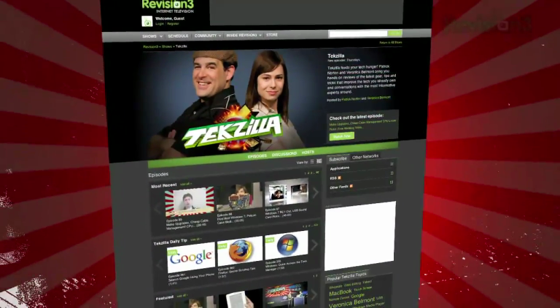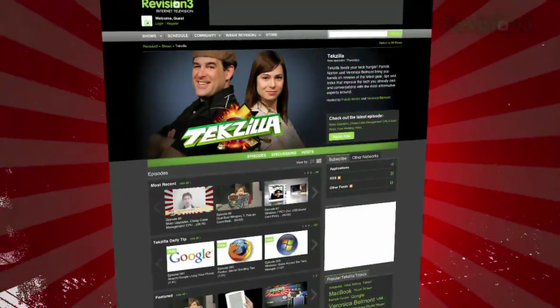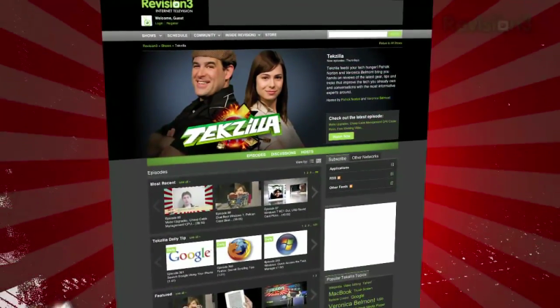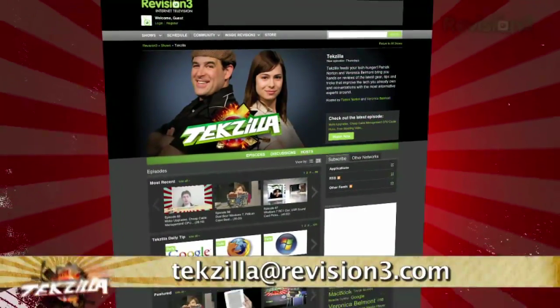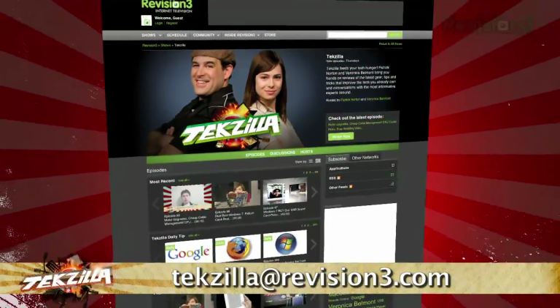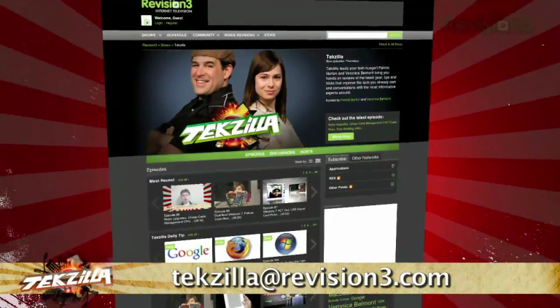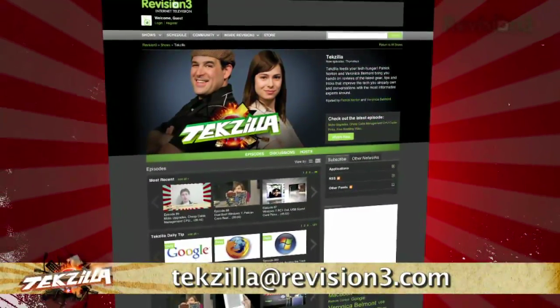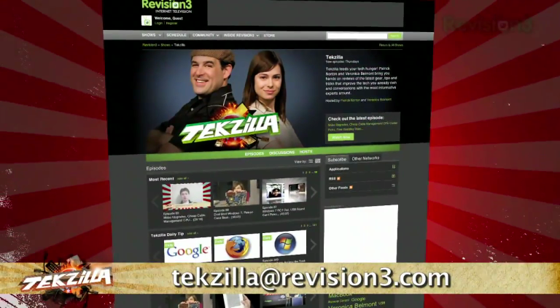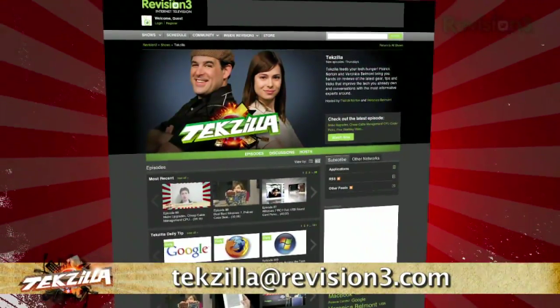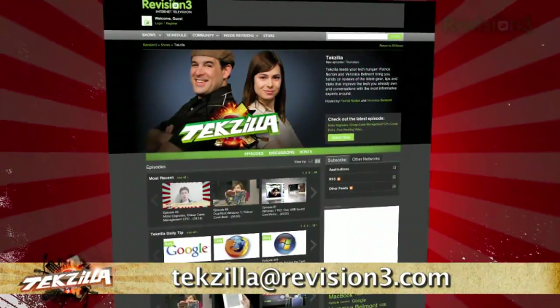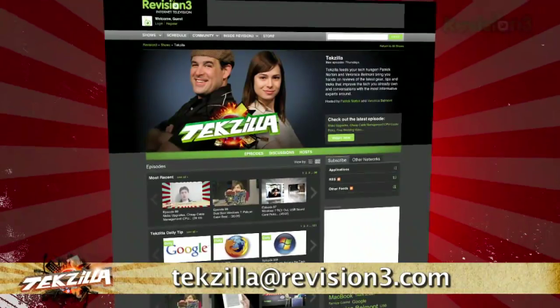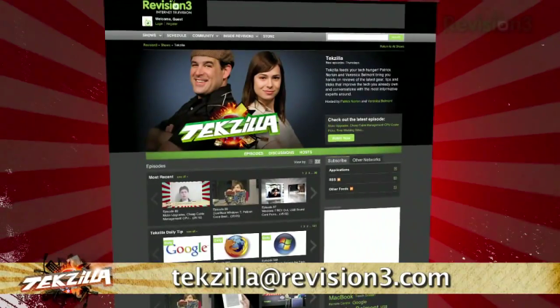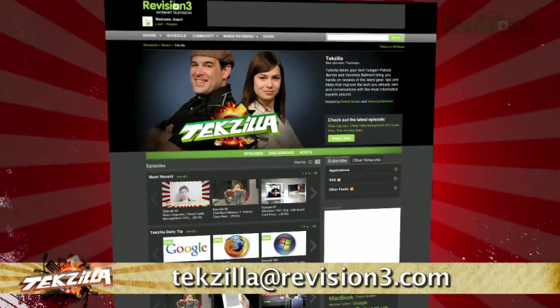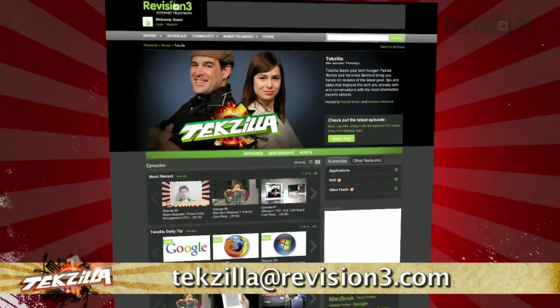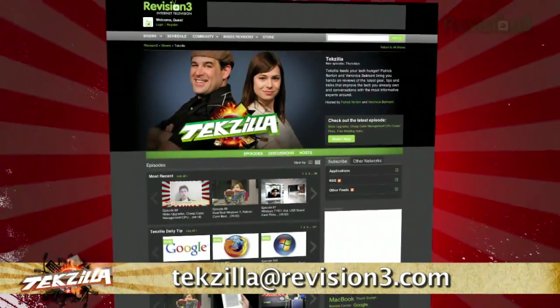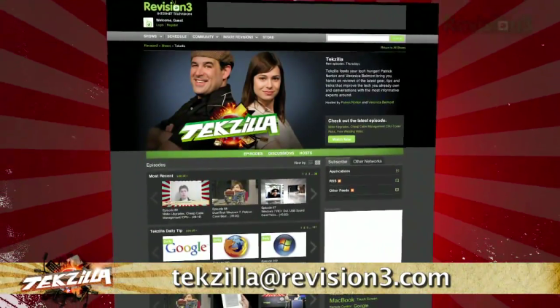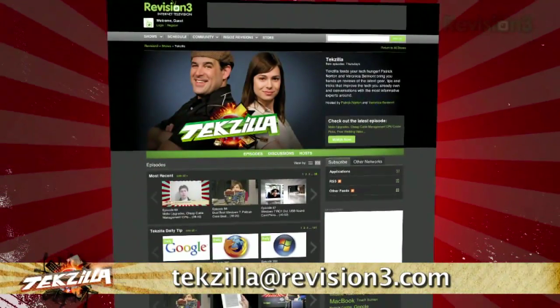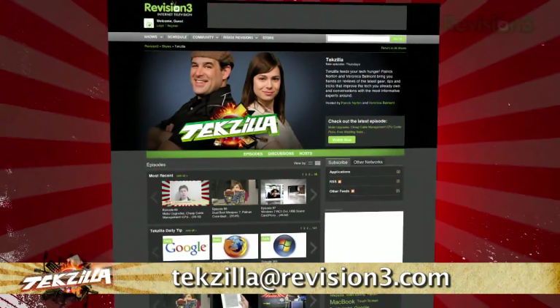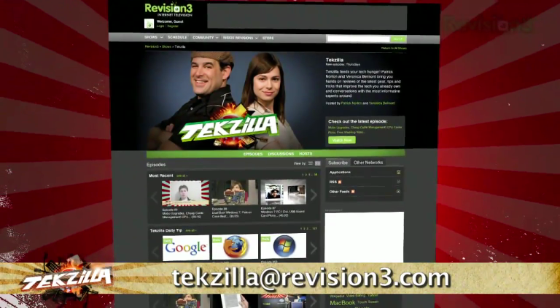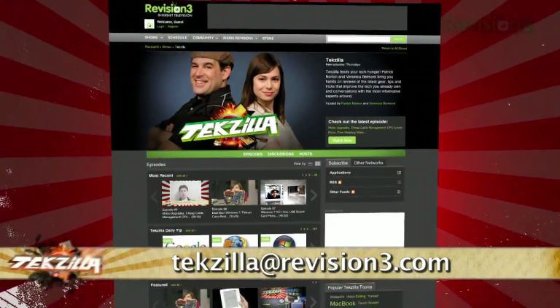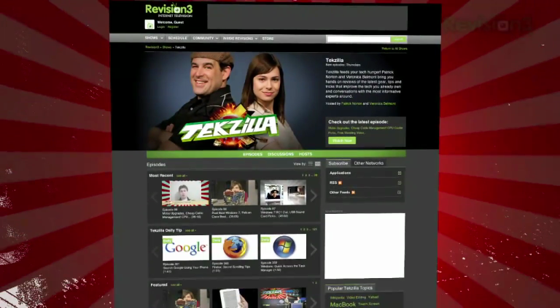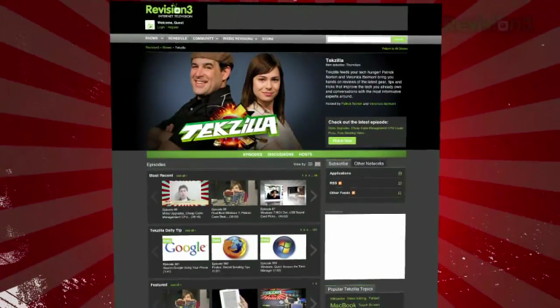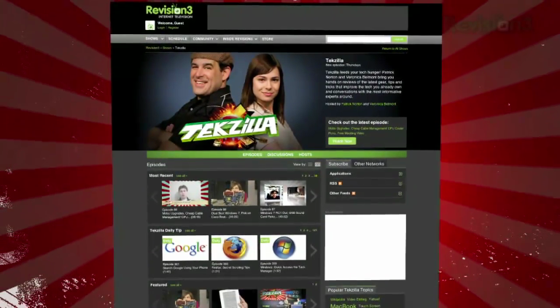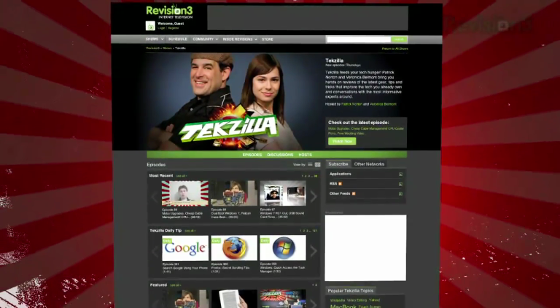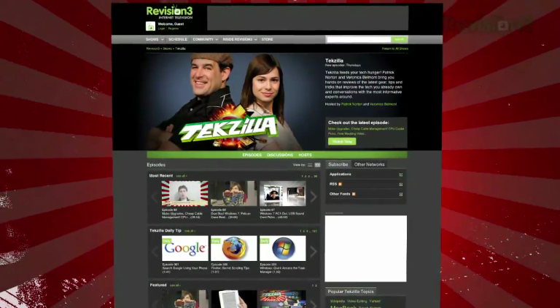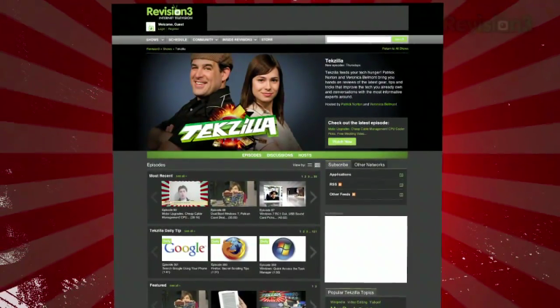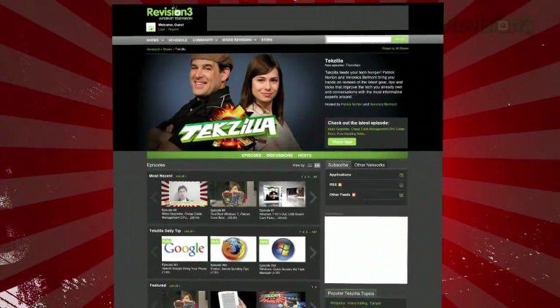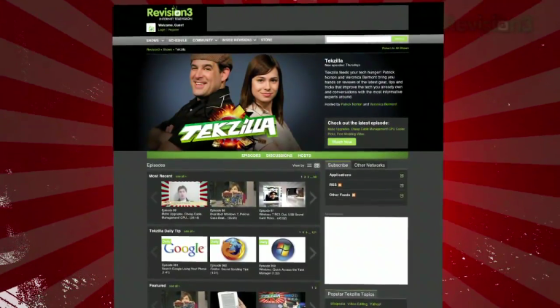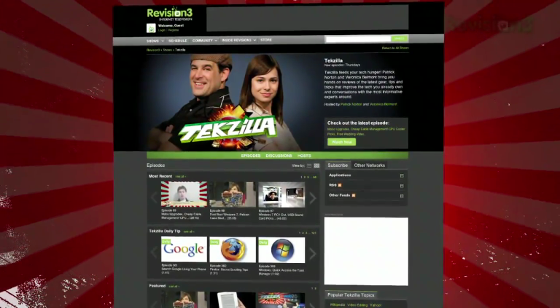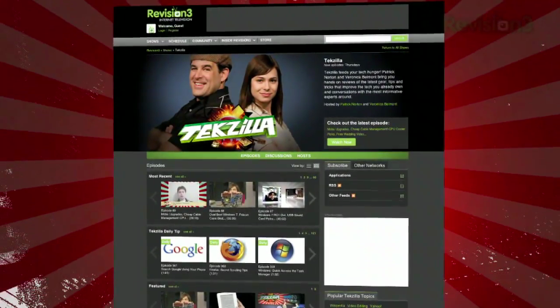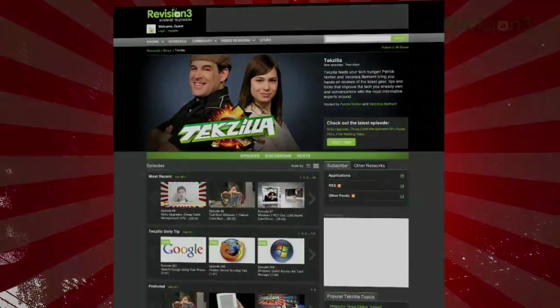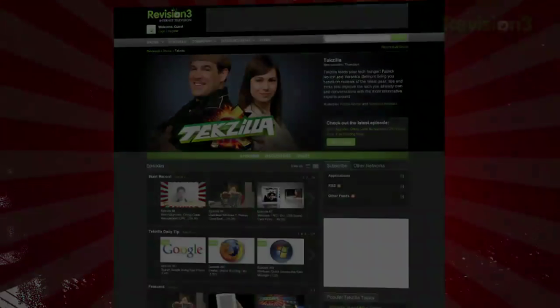Now if you have a question or a suggestion, just email techzilla@revision3.com. And don't forget techzilla.com — it's the place to find more tips, tricks, product reviews, and how-to's.